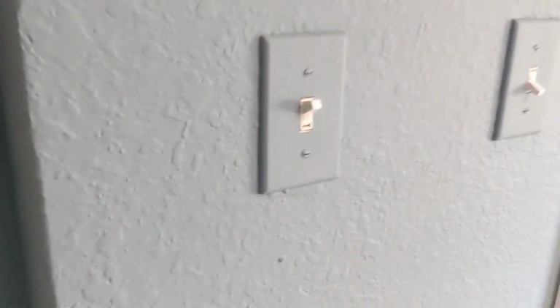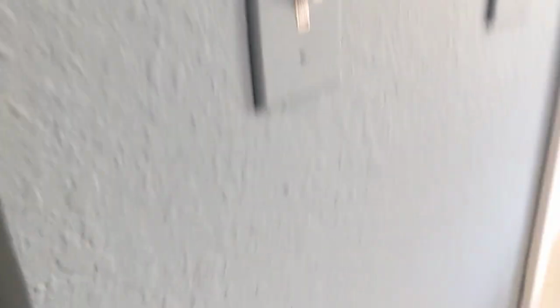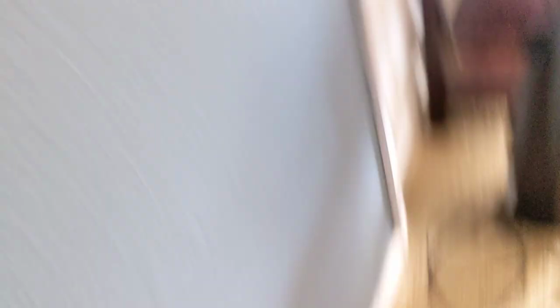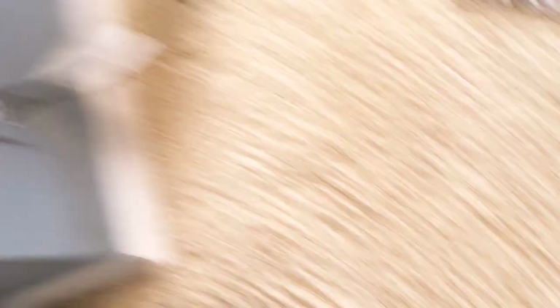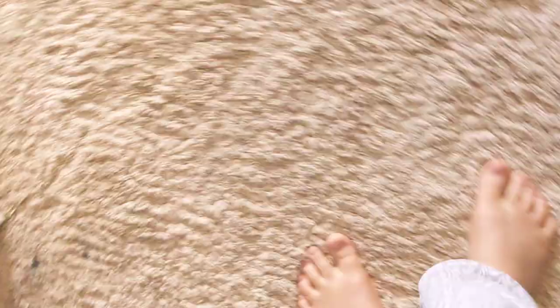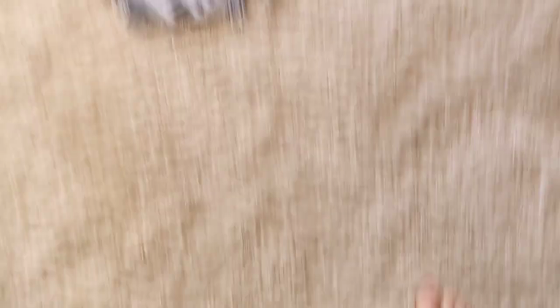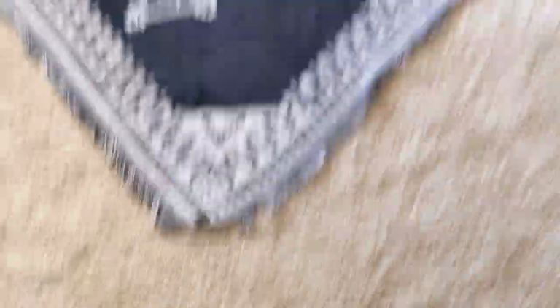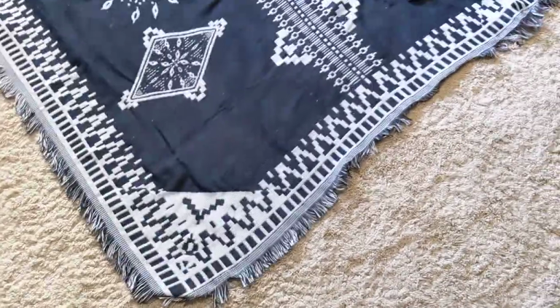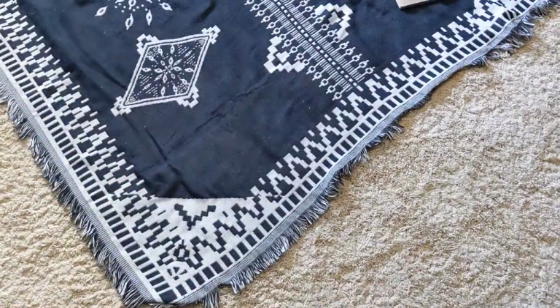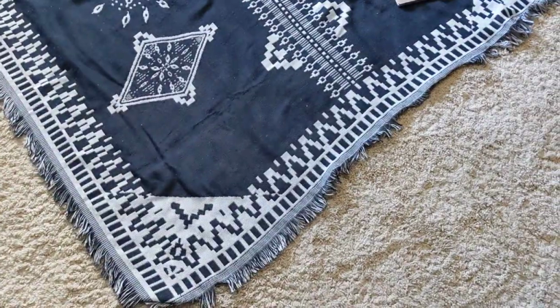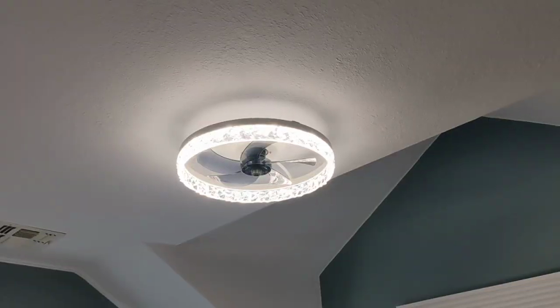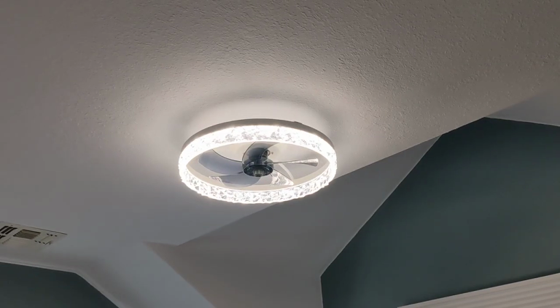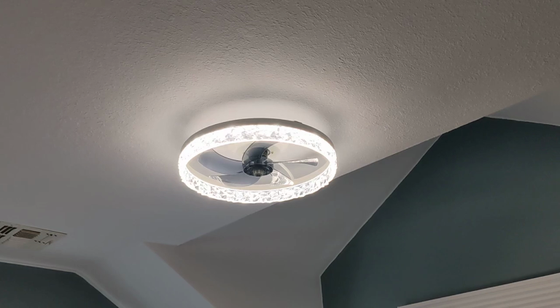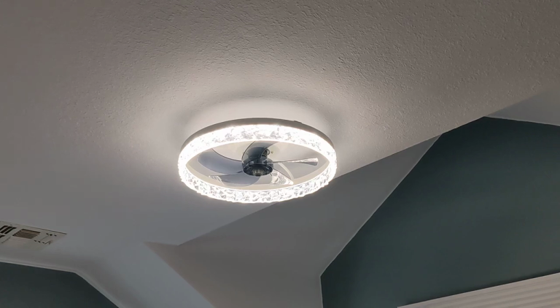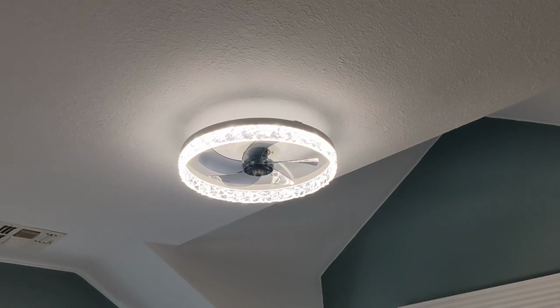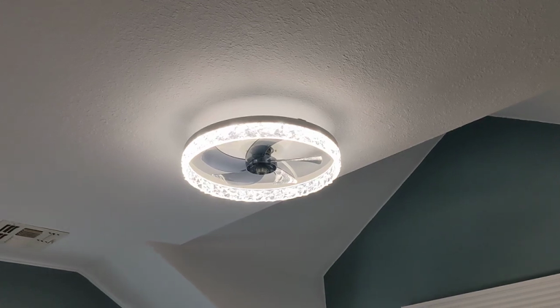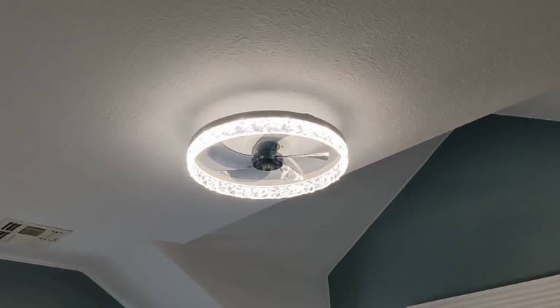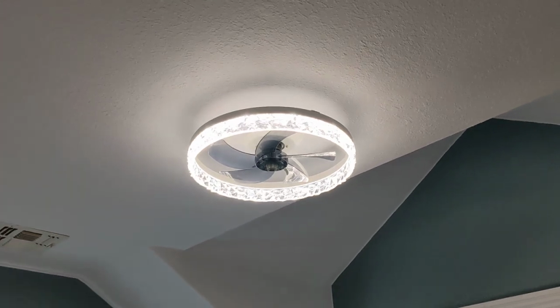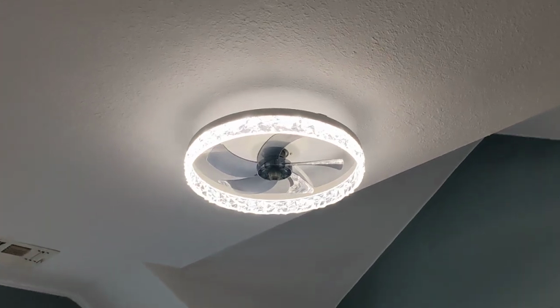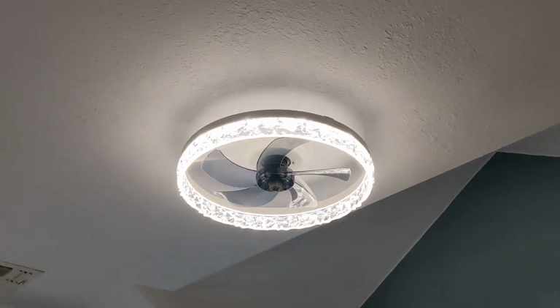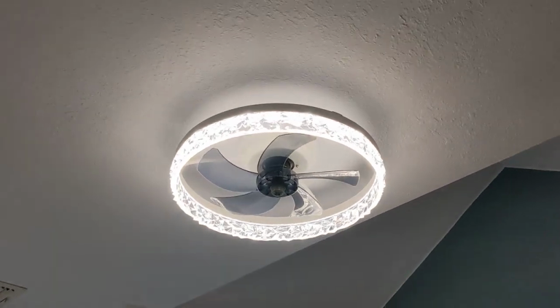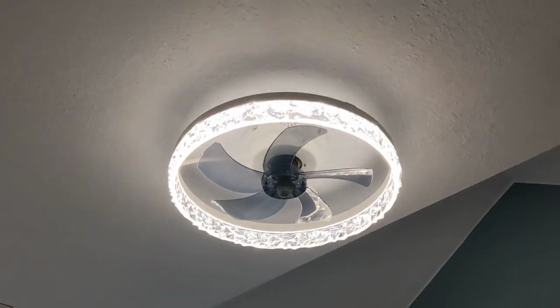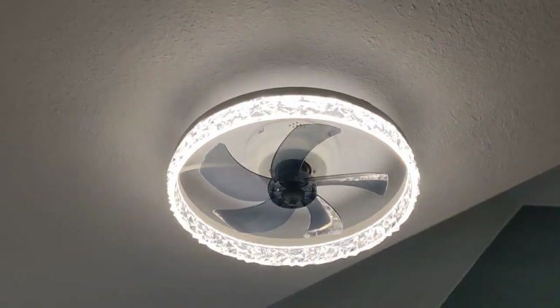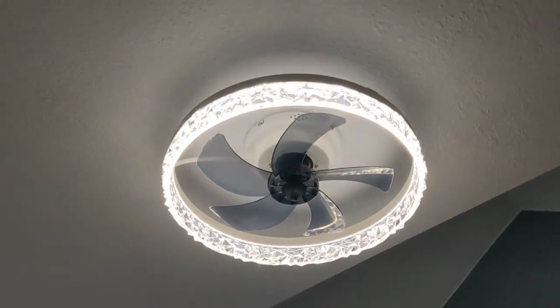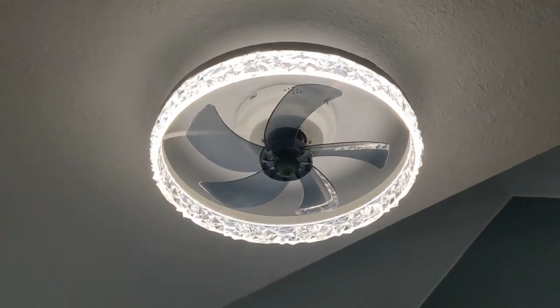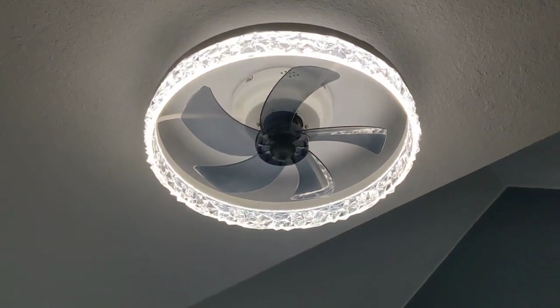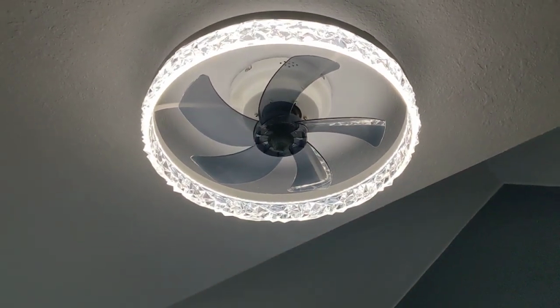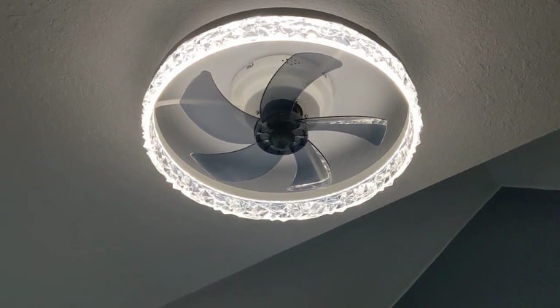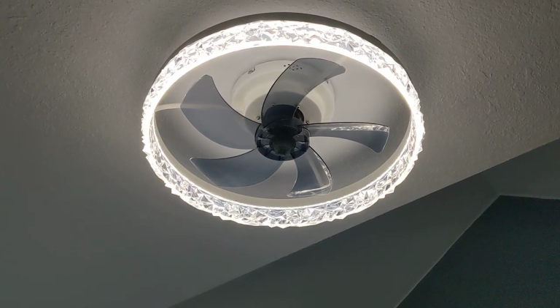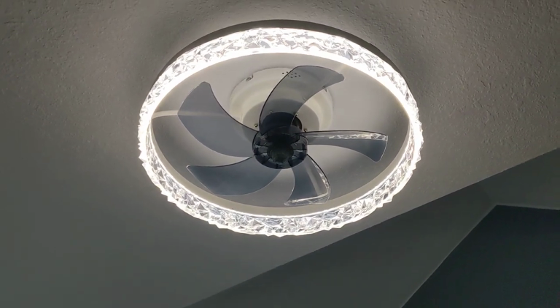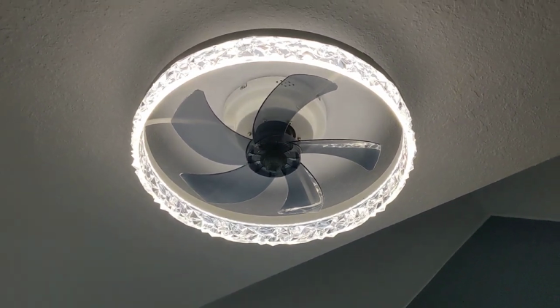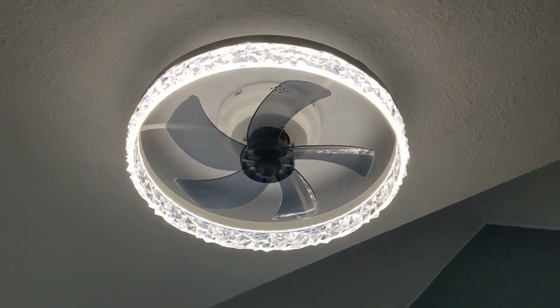Now I have a beautiful fan light. This is a fan light and it looks very nice. I'll link it in the description of the video.